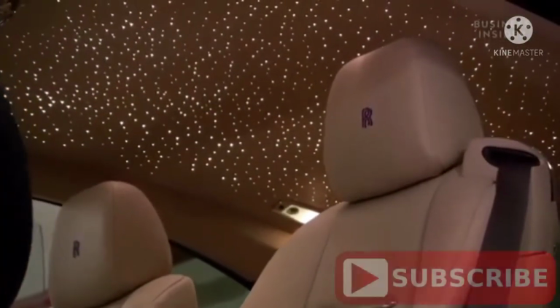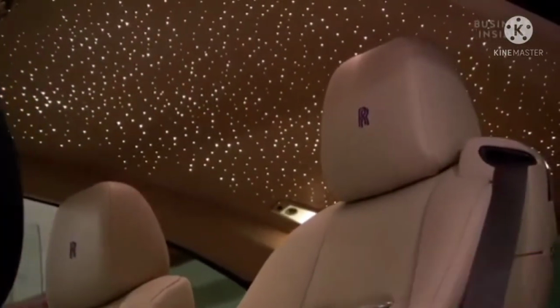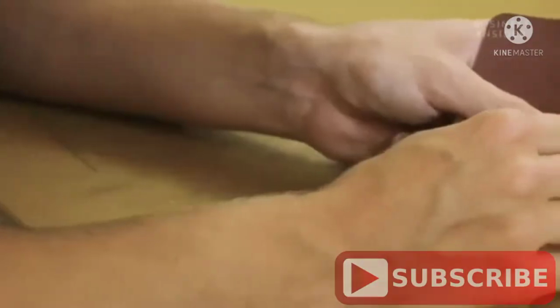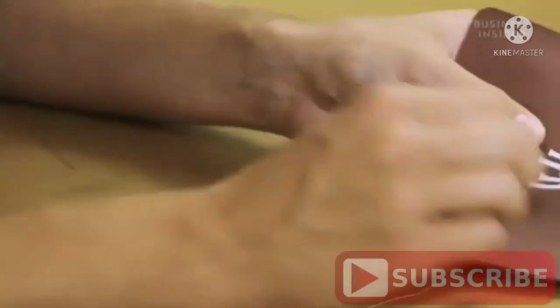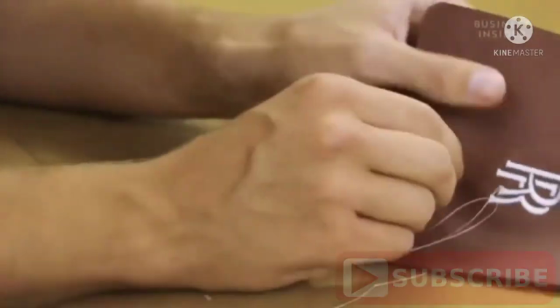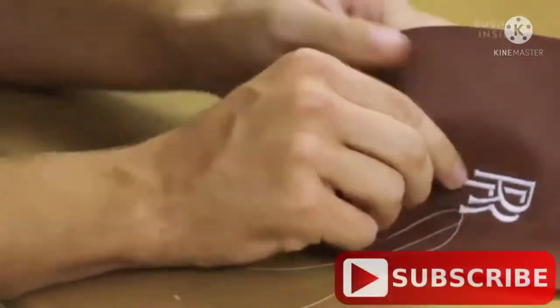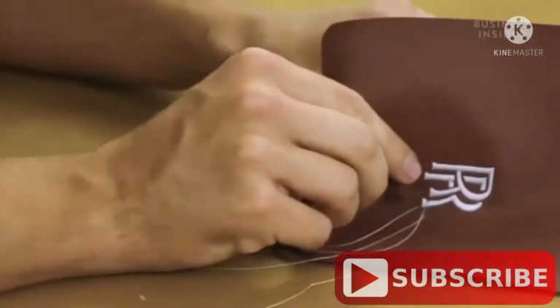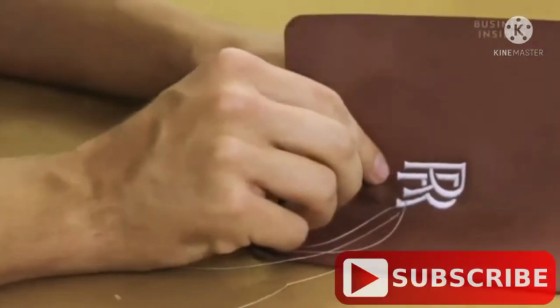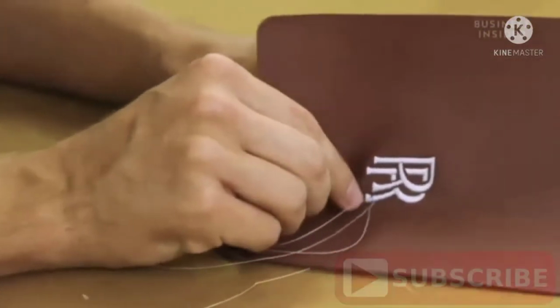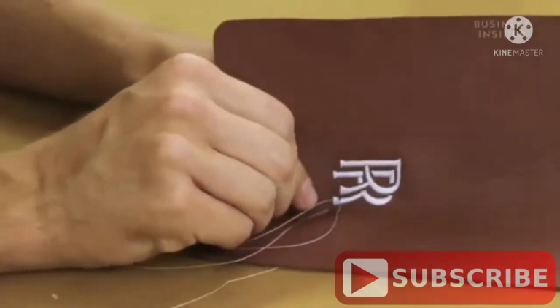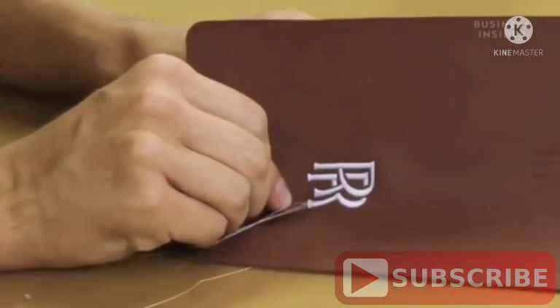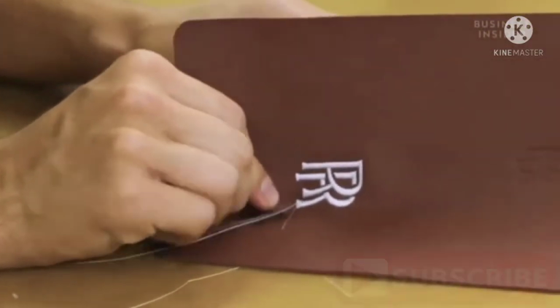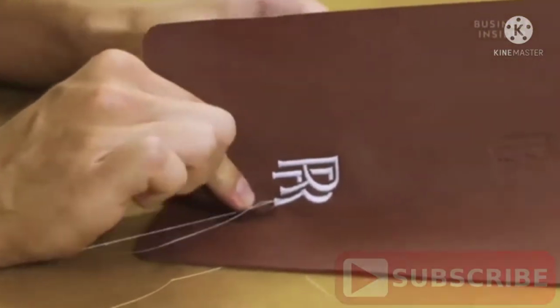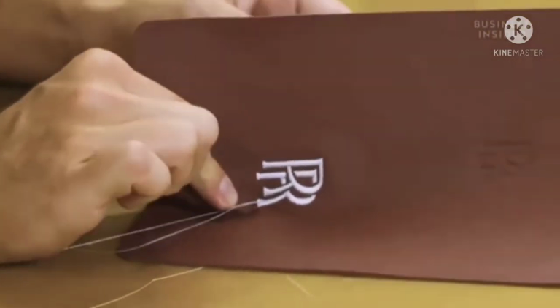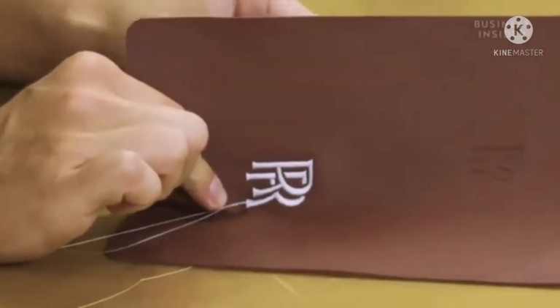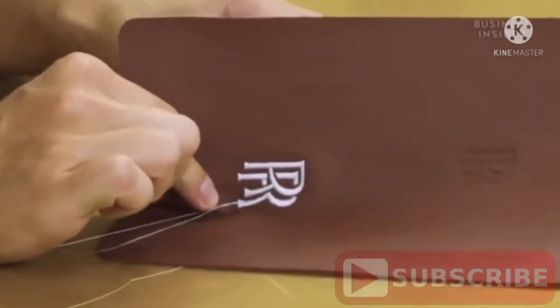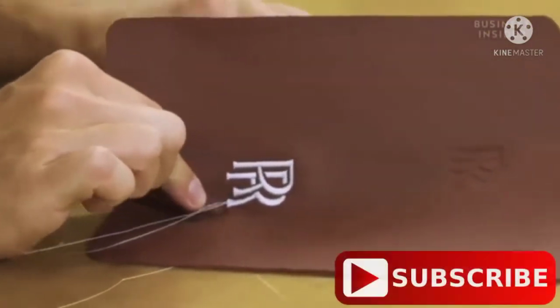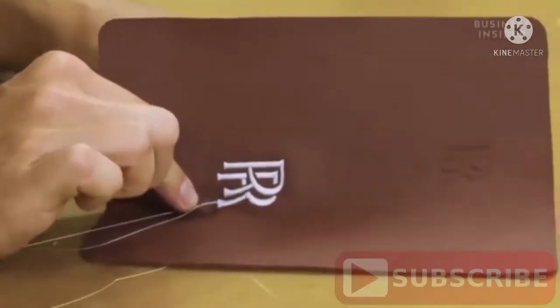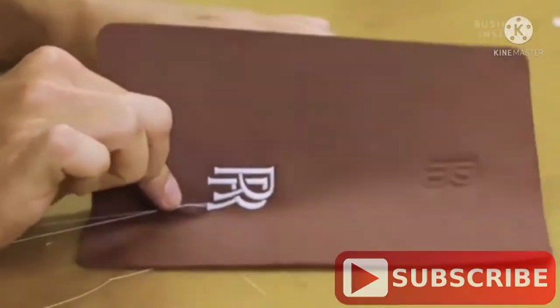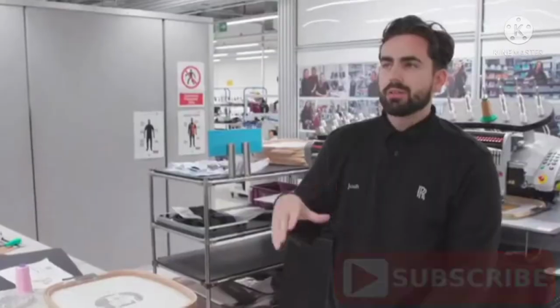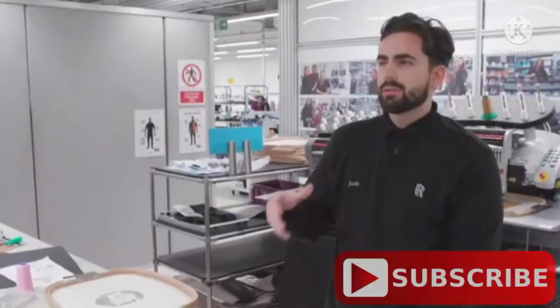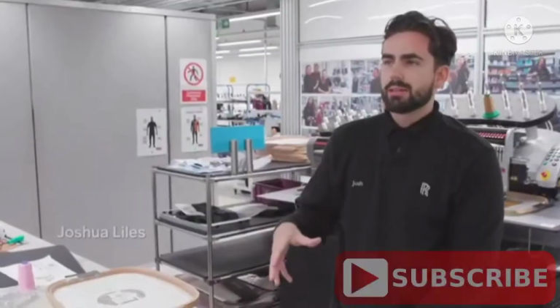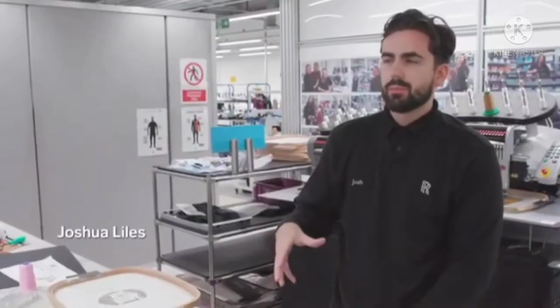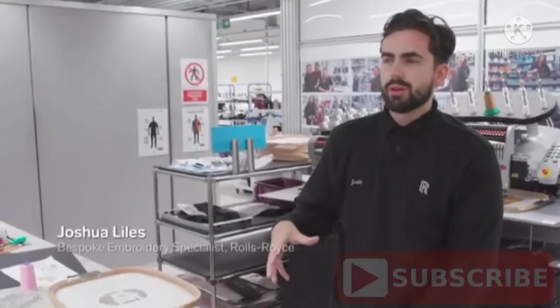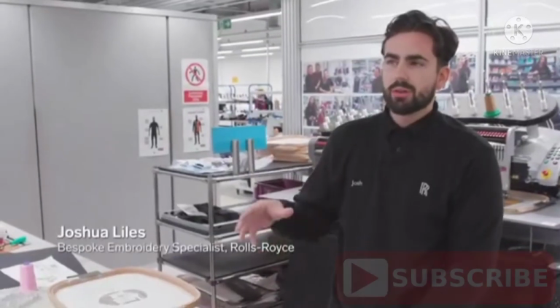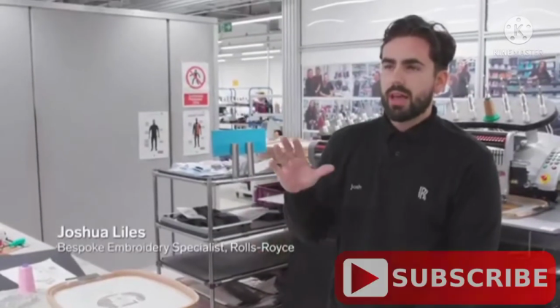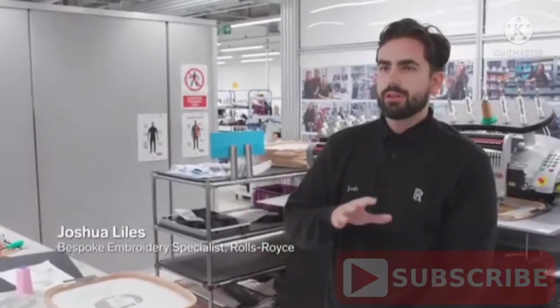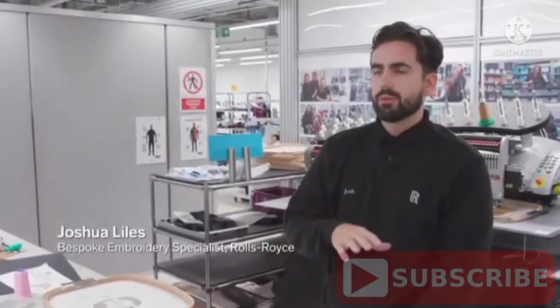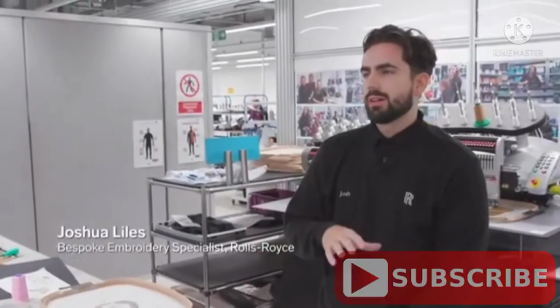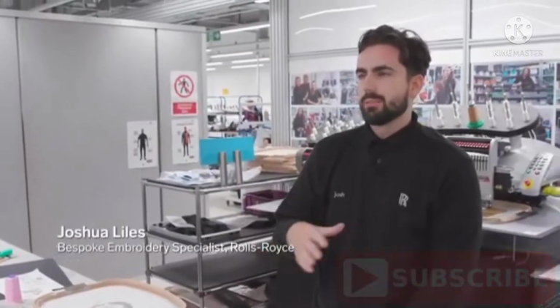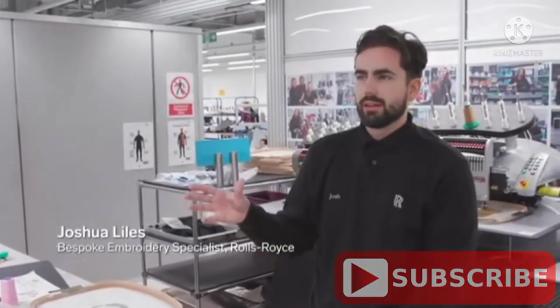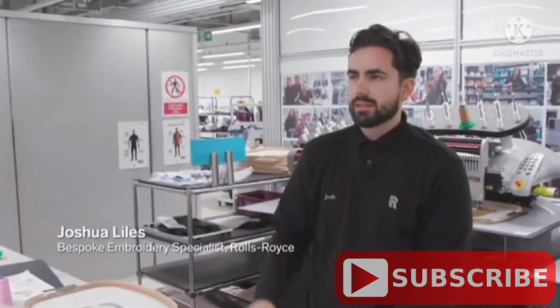The embroidery on the upholstery is also tailored to the customer's design choice. This is a real standard, with certified craftsmanship, and the embroidery process ensures every single design remains completely unique.